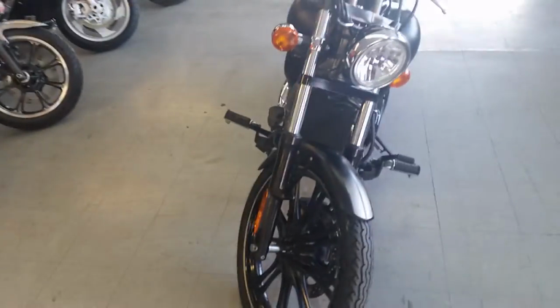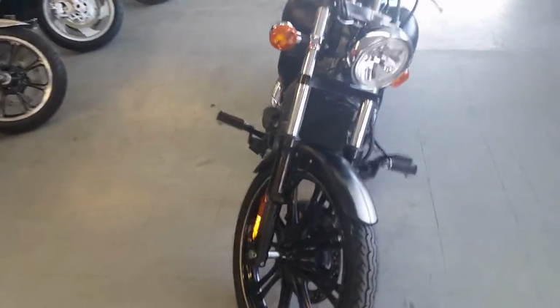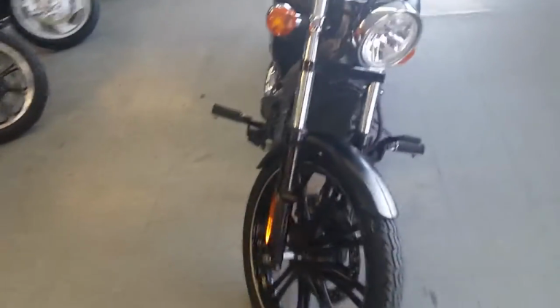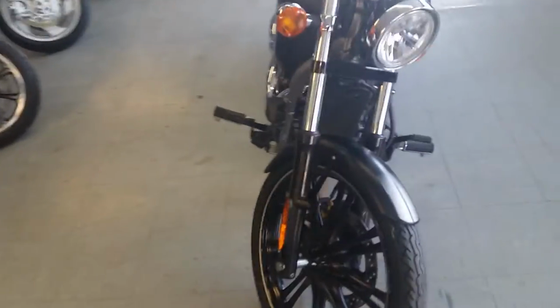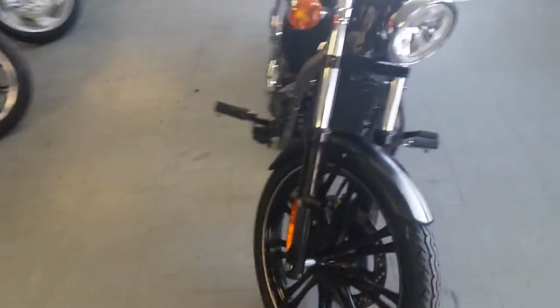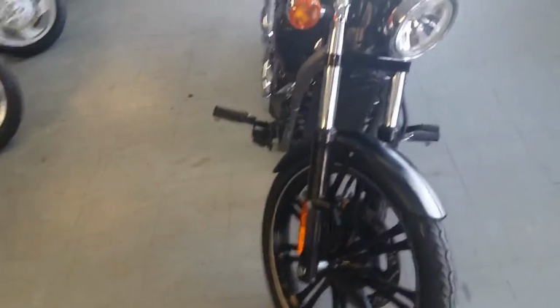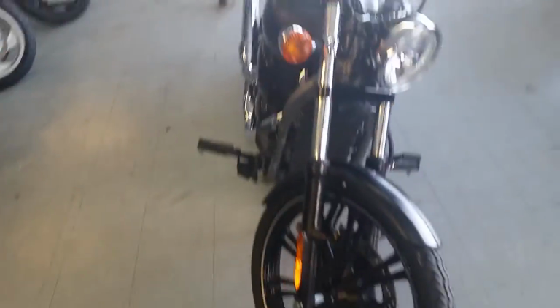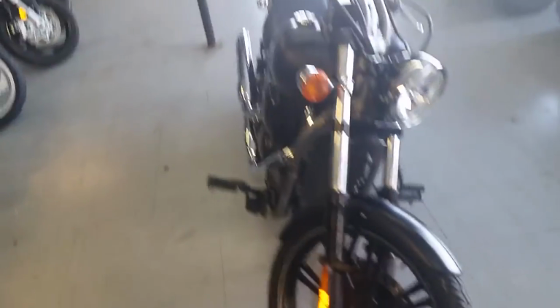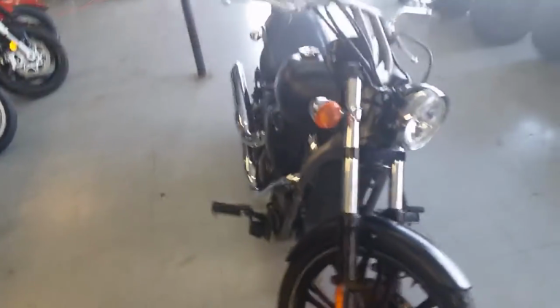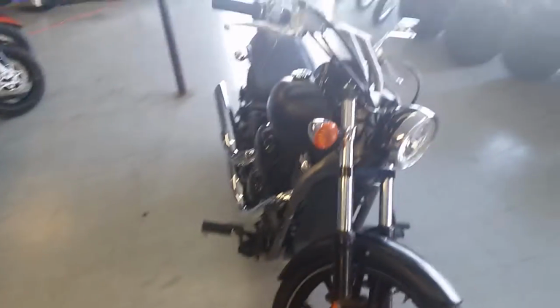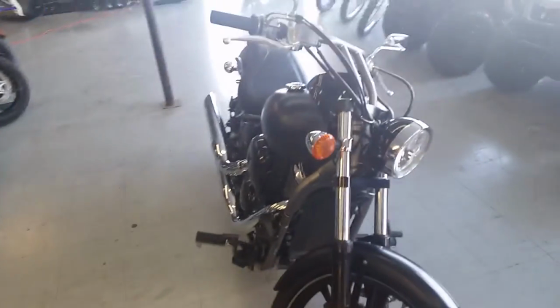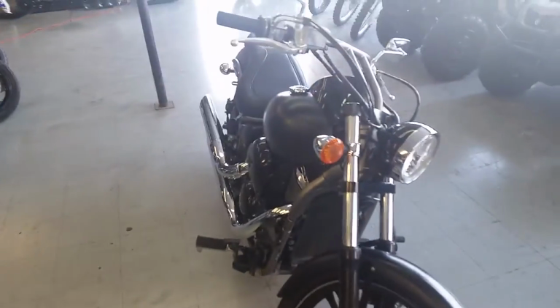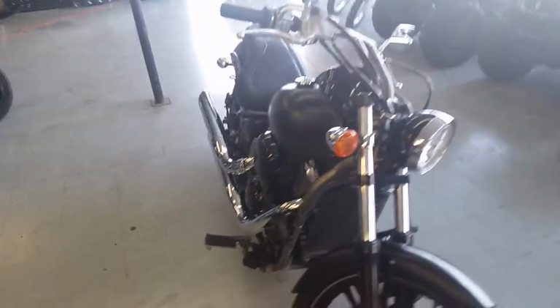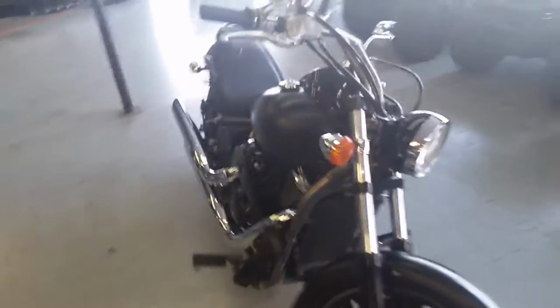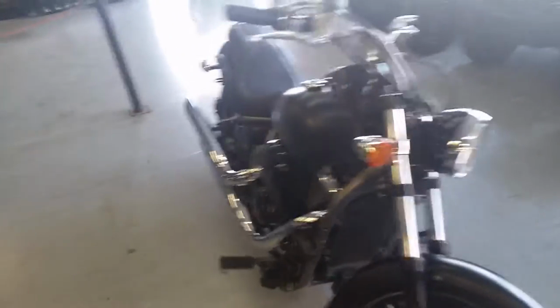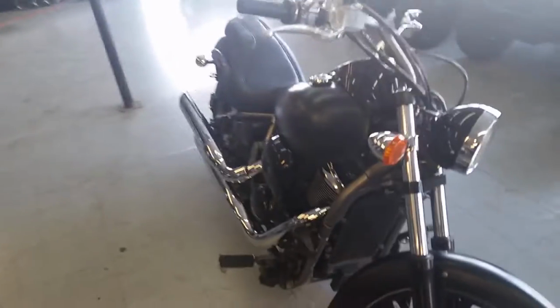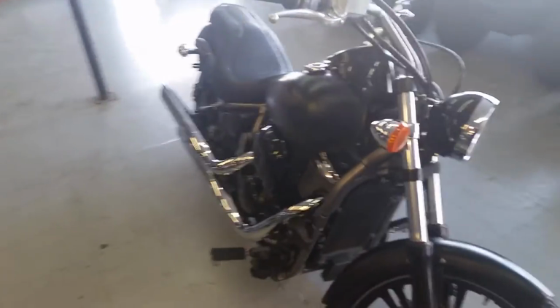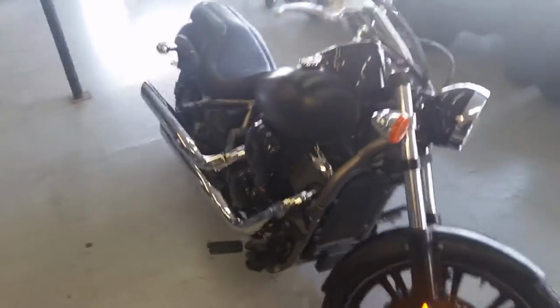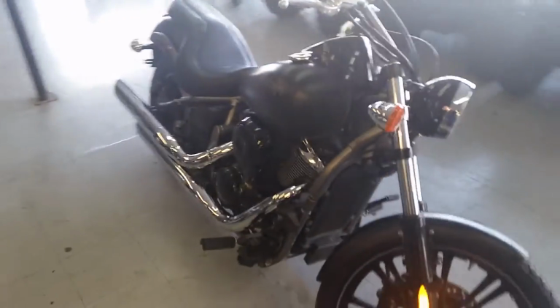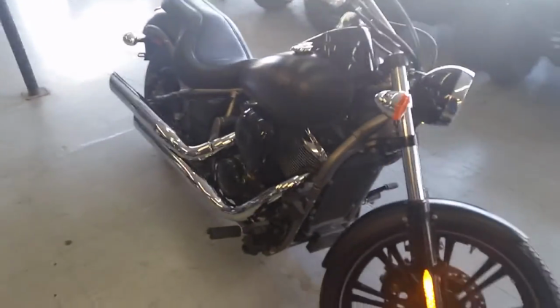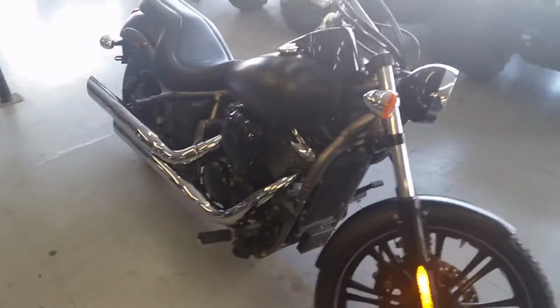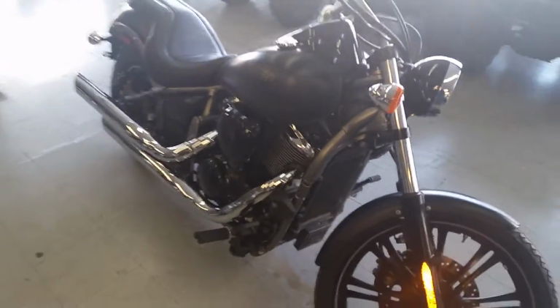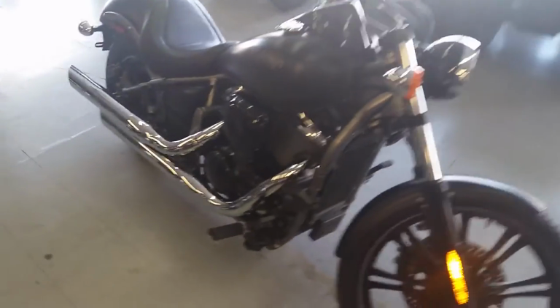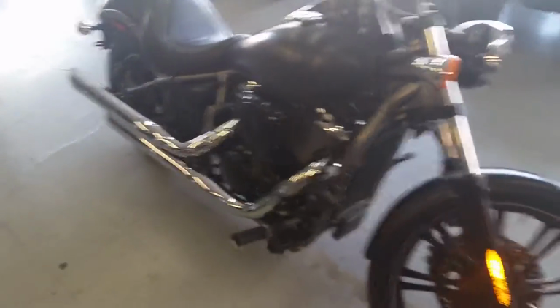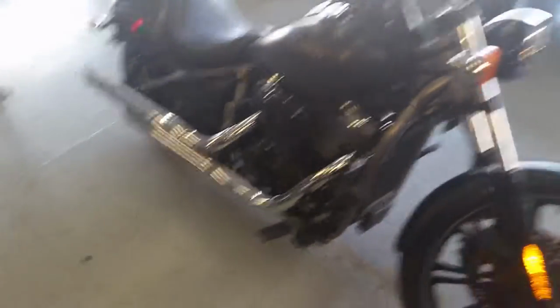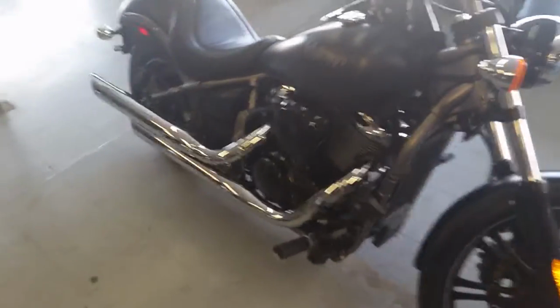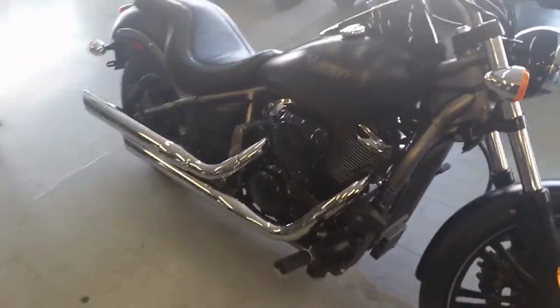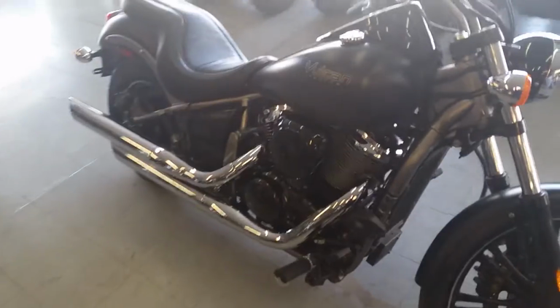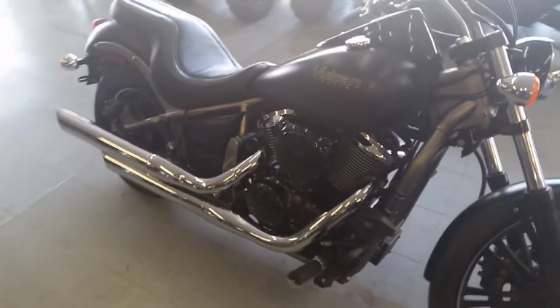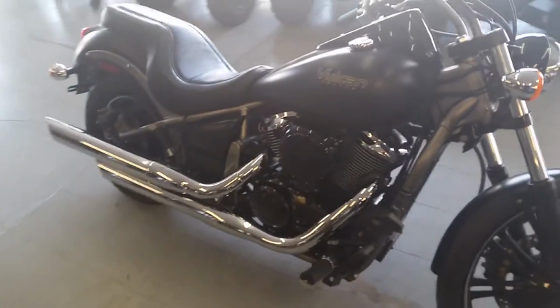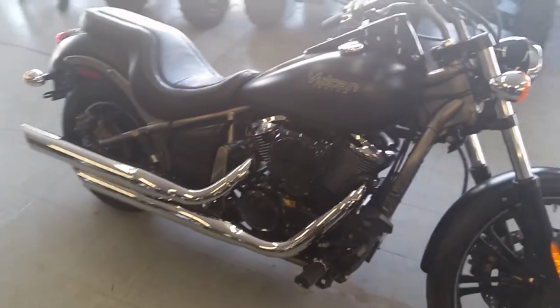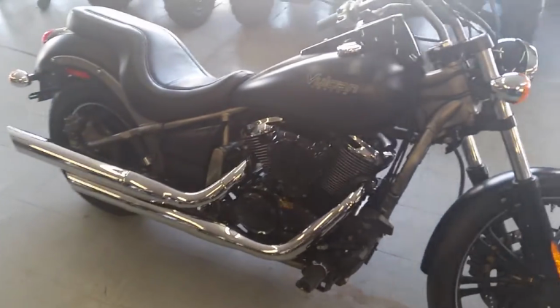The matte black paint is in great shape. It's got new tires. This bike needs absolutely nothing.